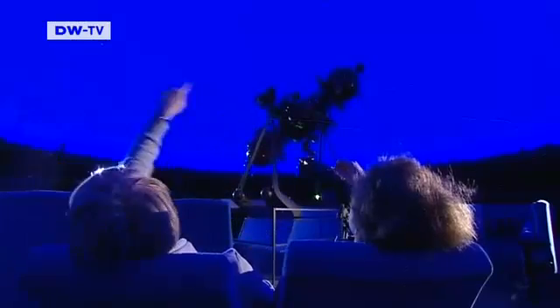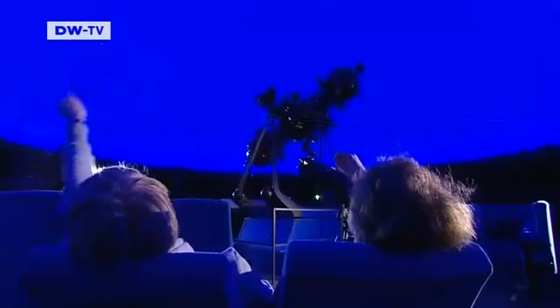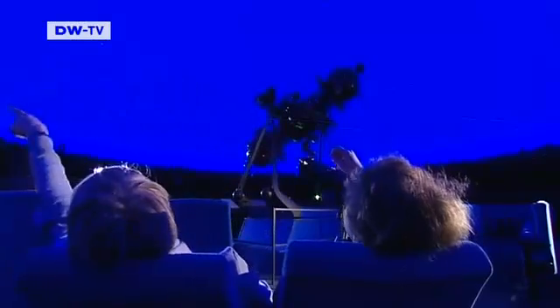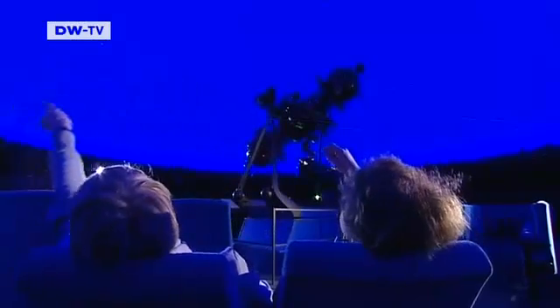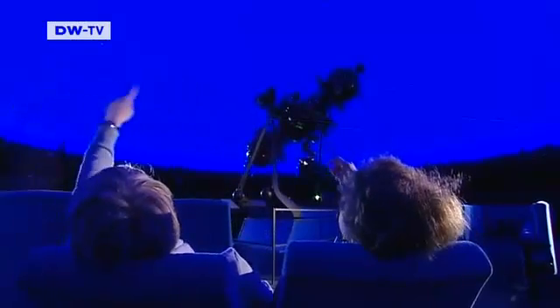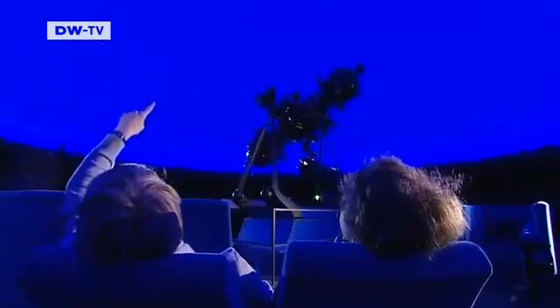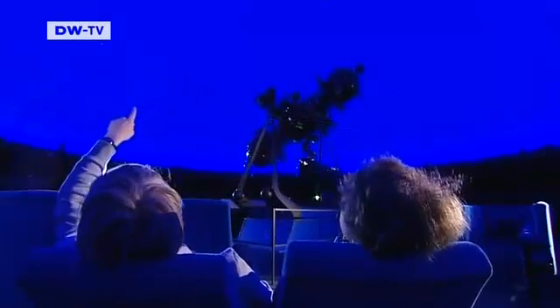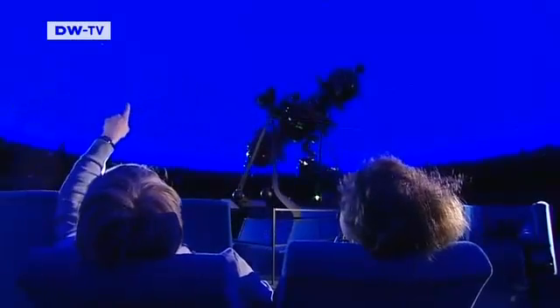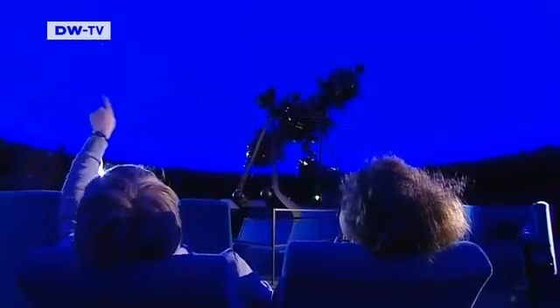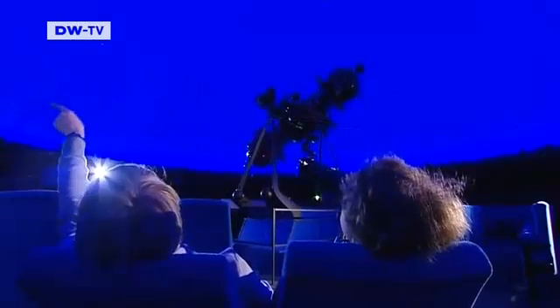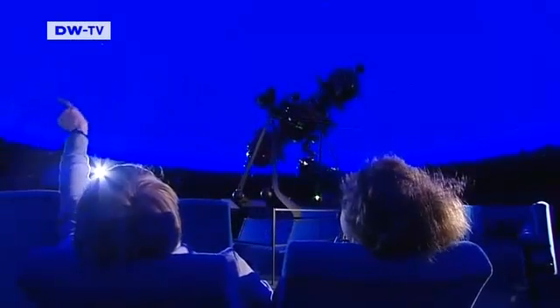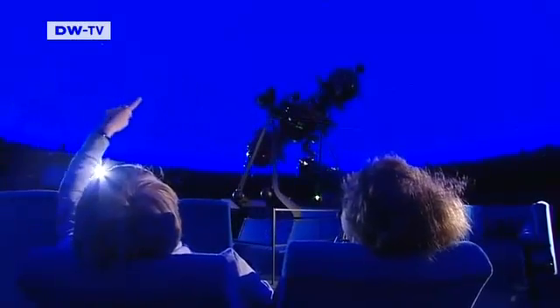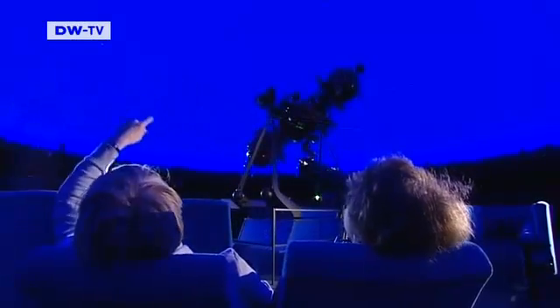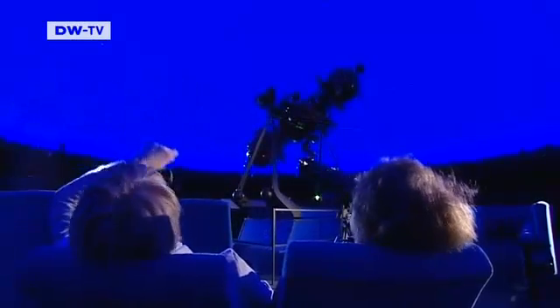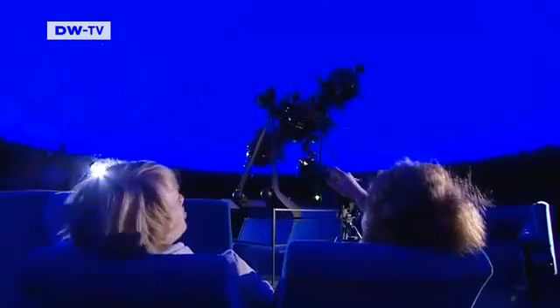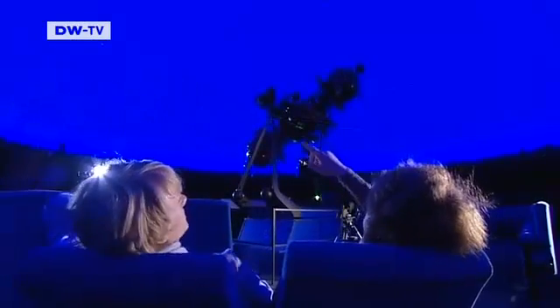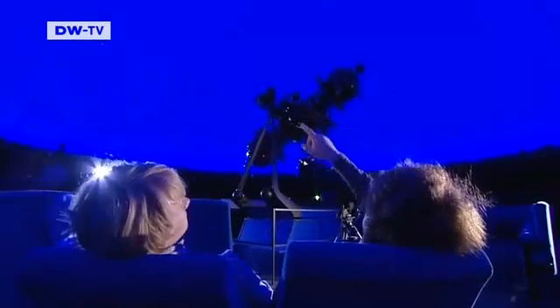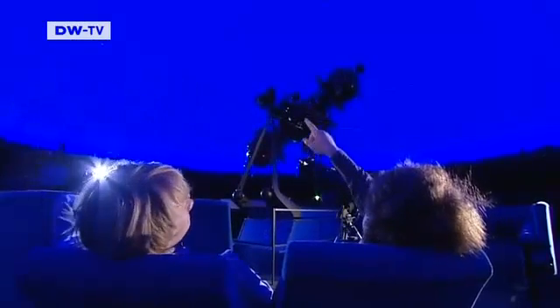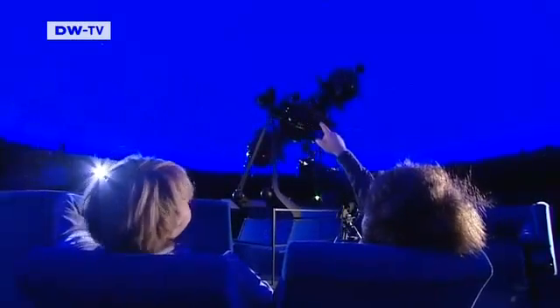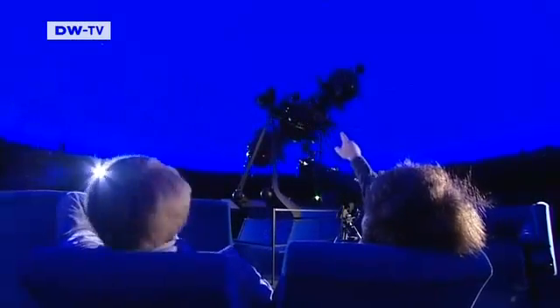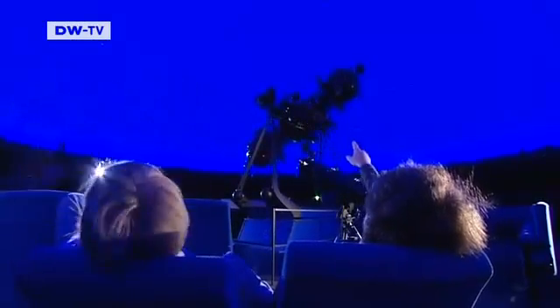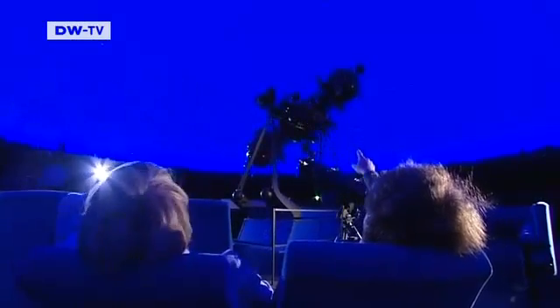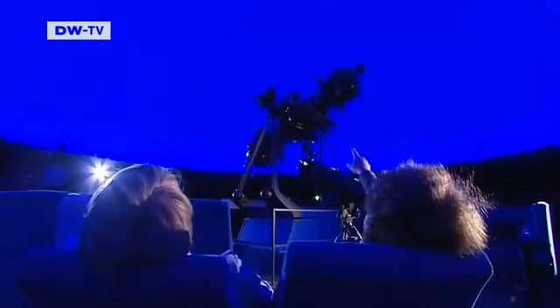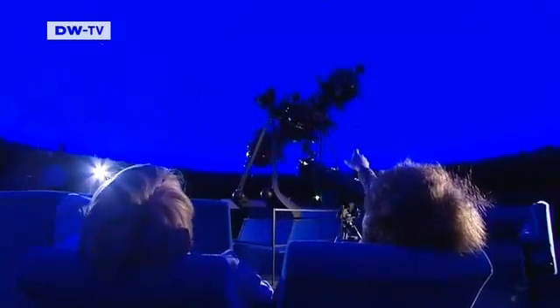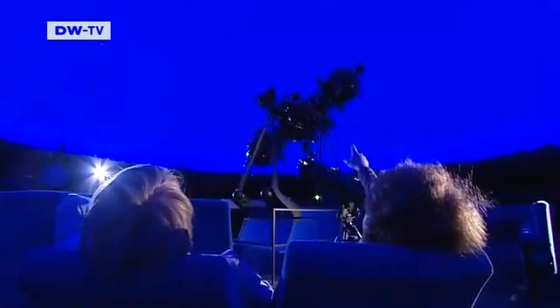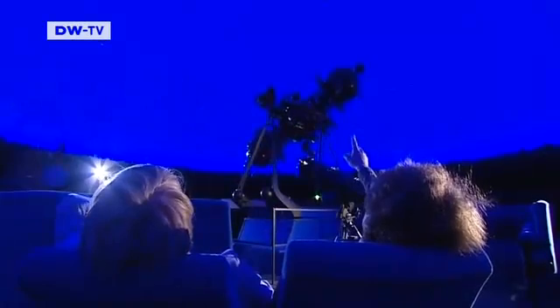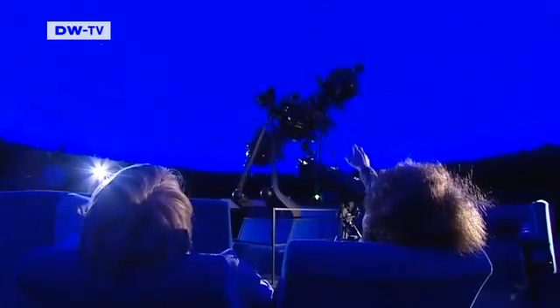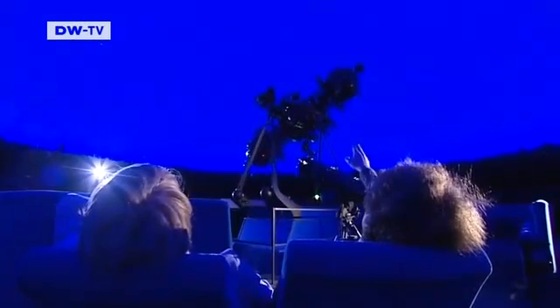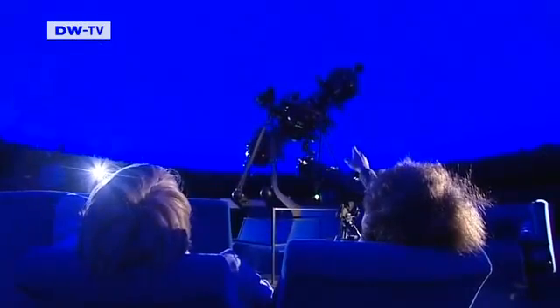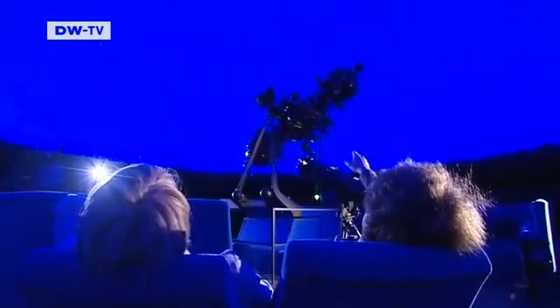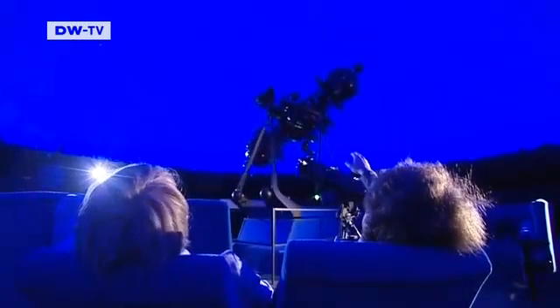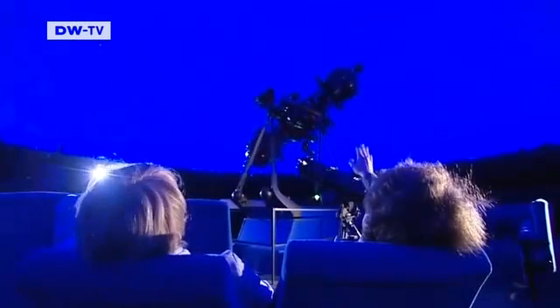Refreshingly, these two amateur astronomers have their feet on the ground, even if their heads are in the stars.